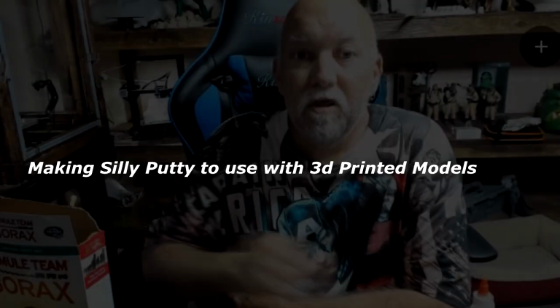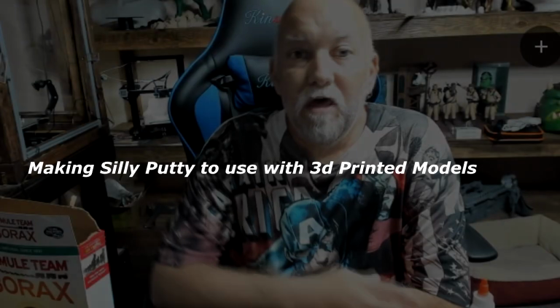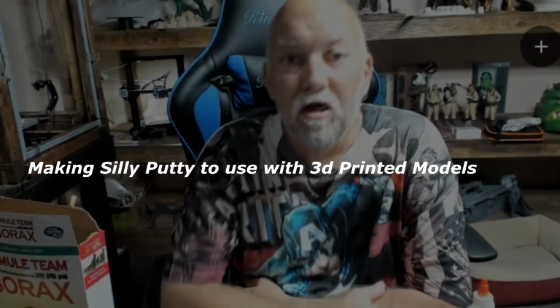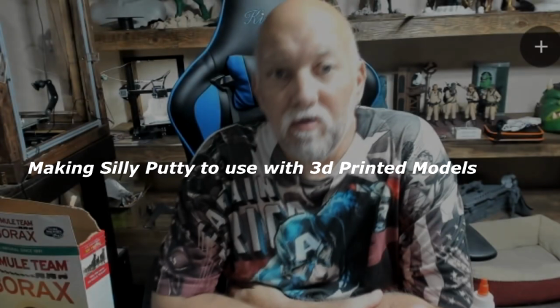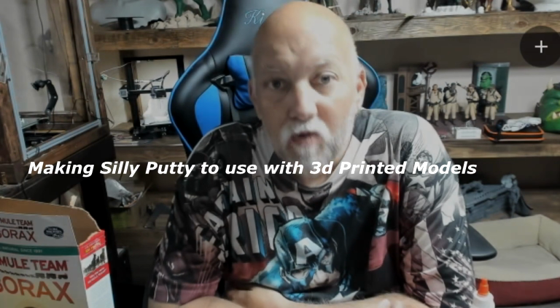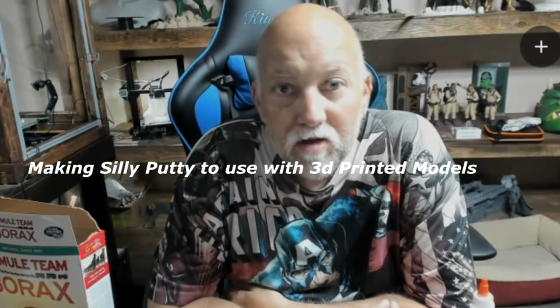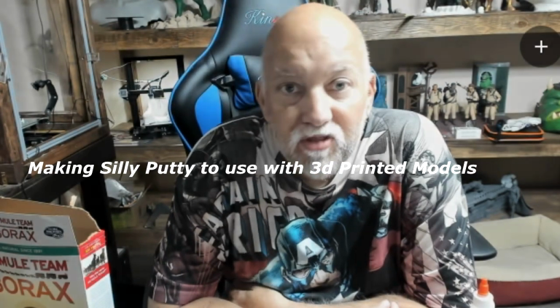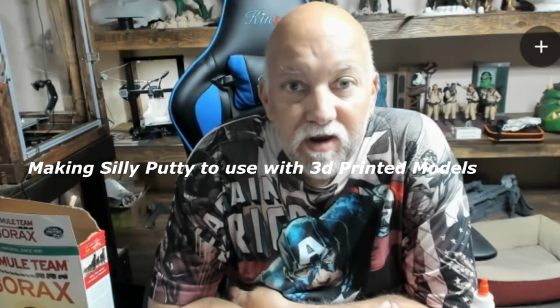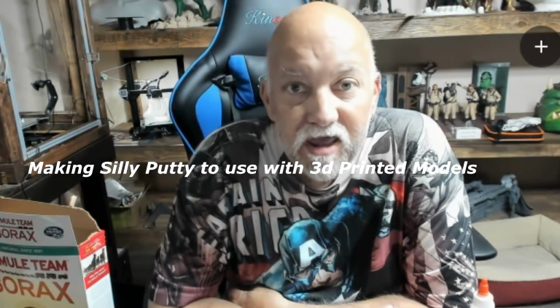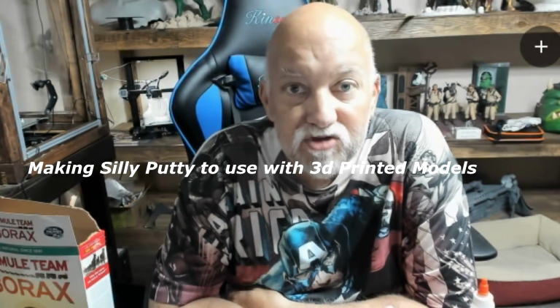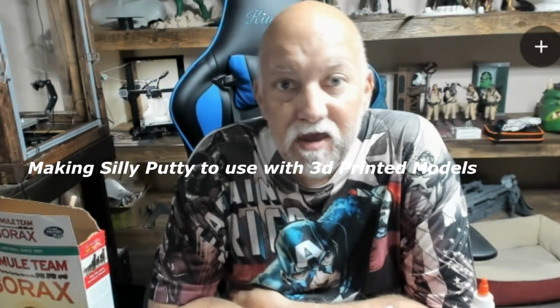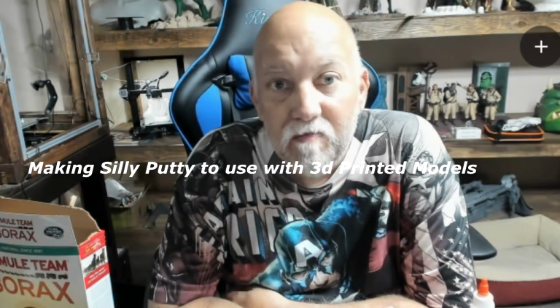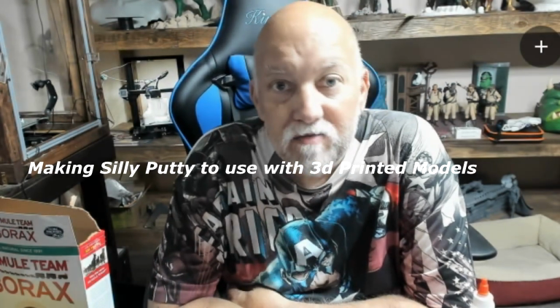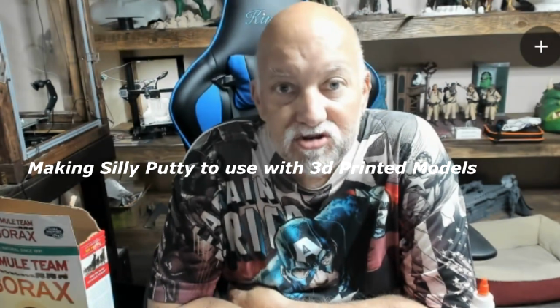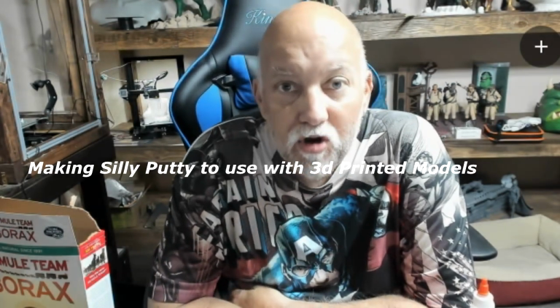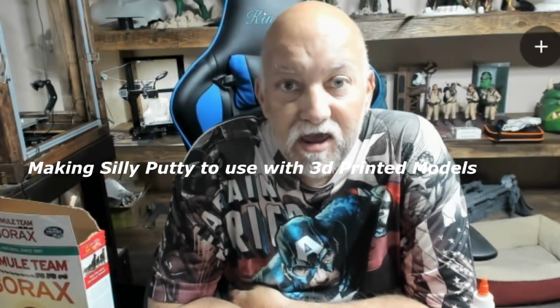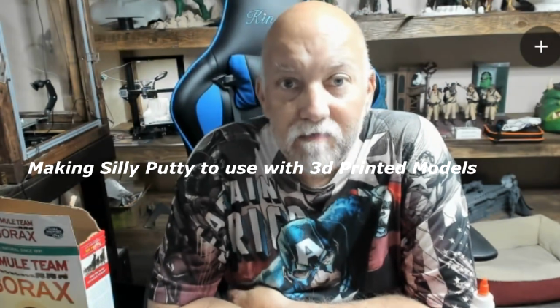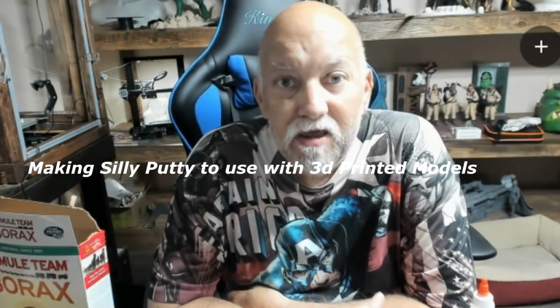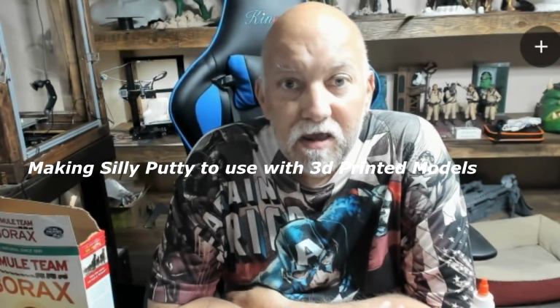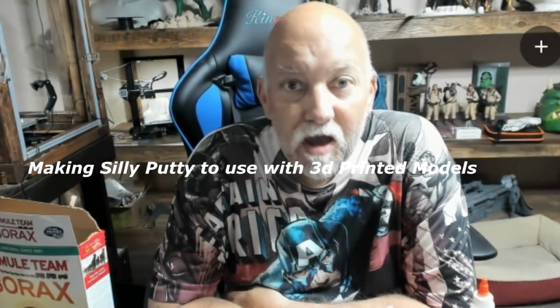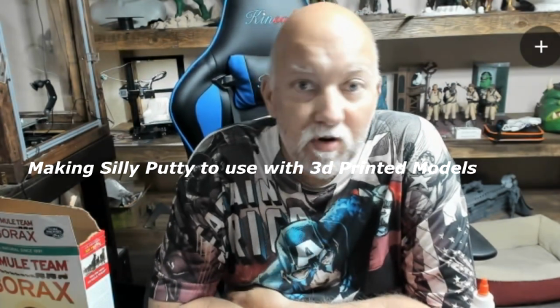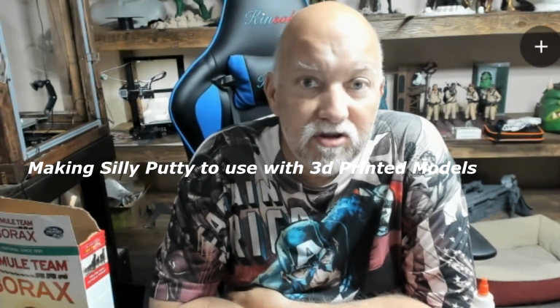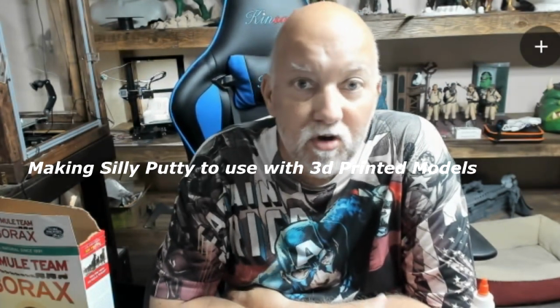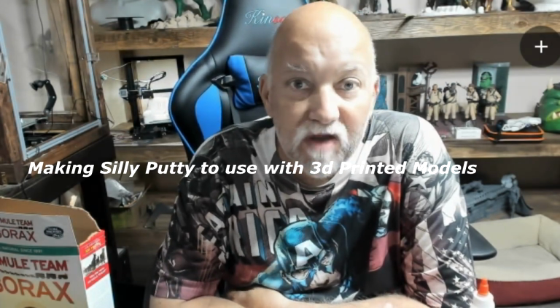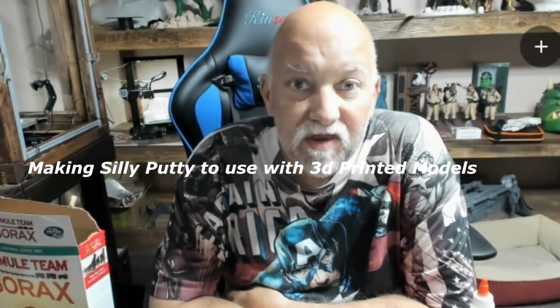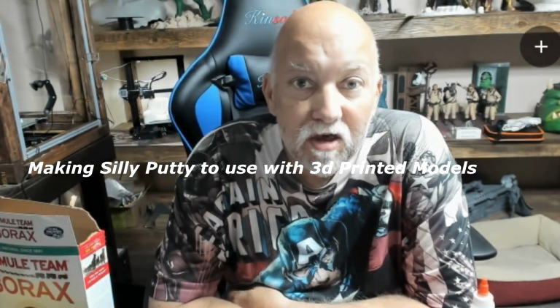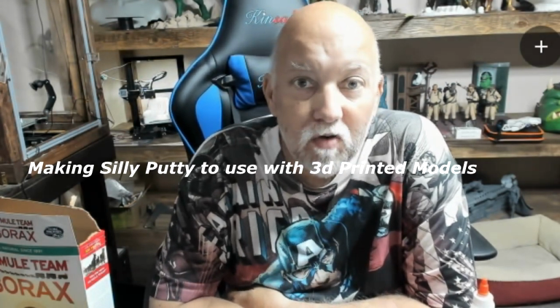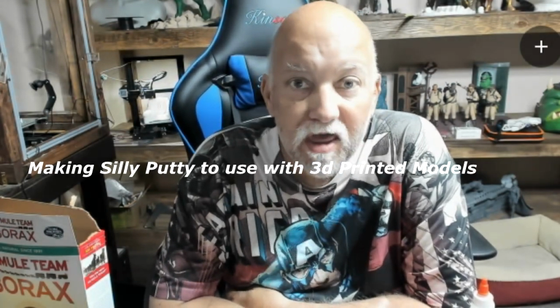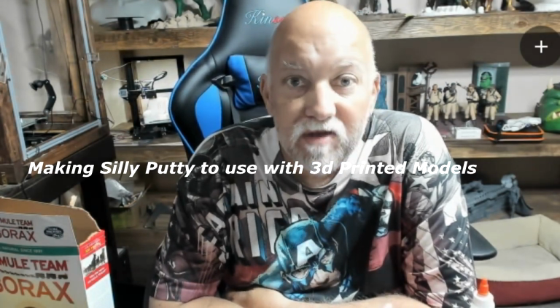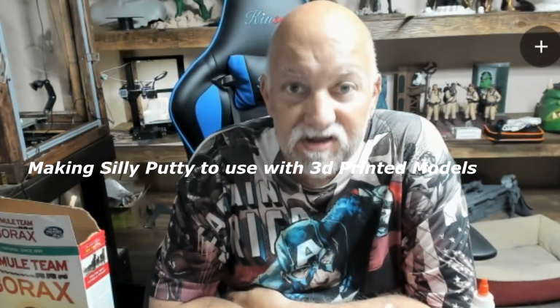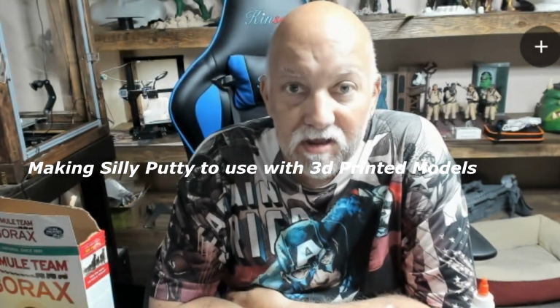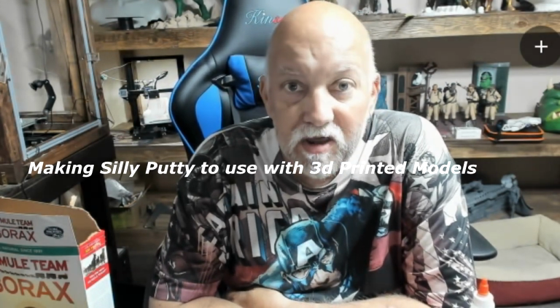Hello and welcome to 3DHP. My name is Jerry Knapp and I want to do a quick video on how to make silly putty.